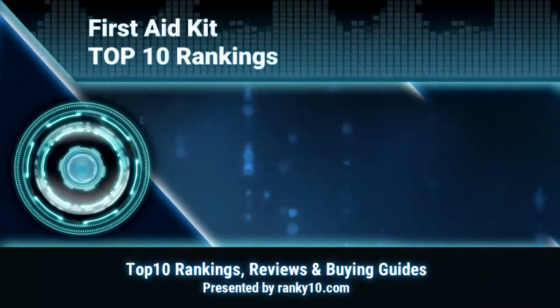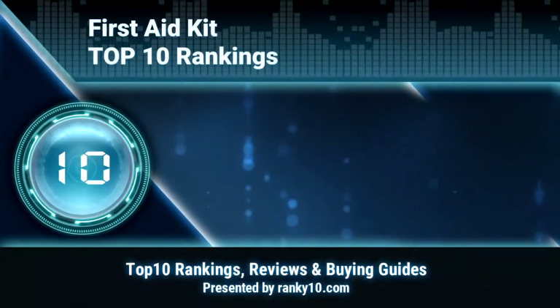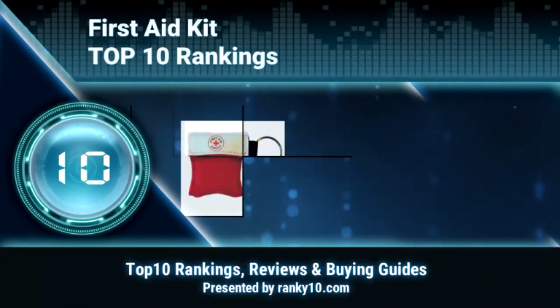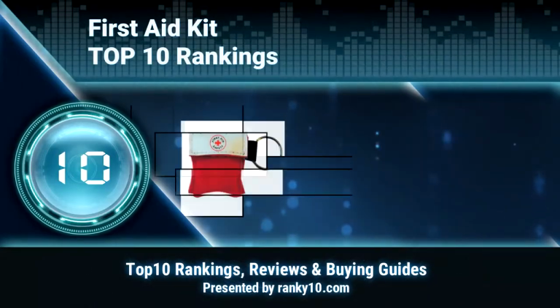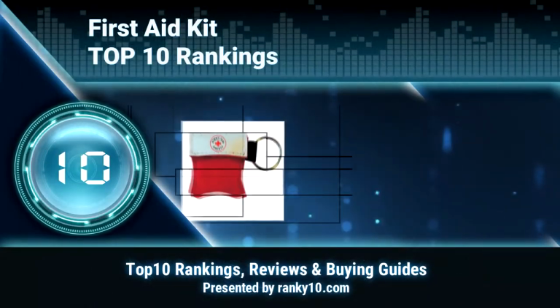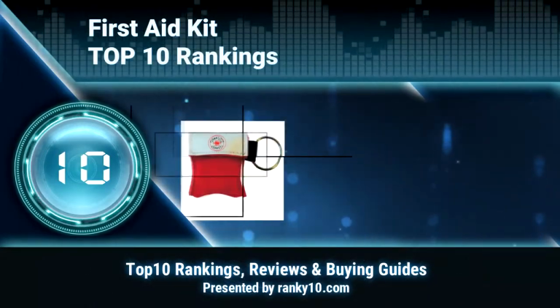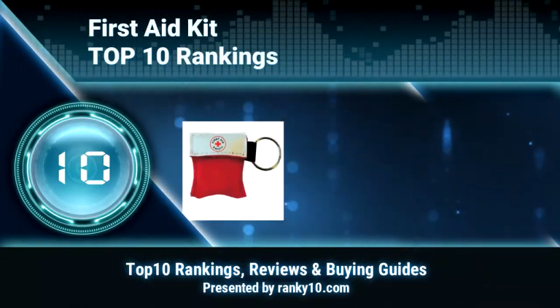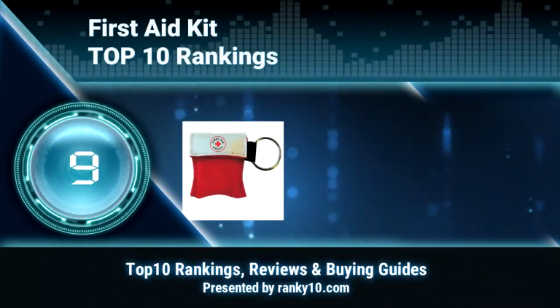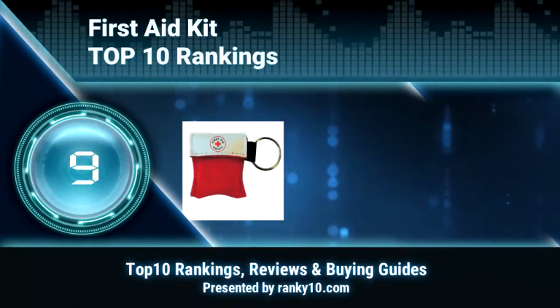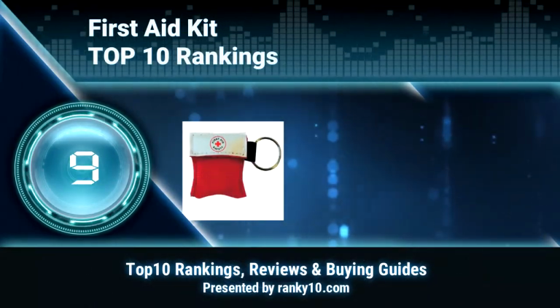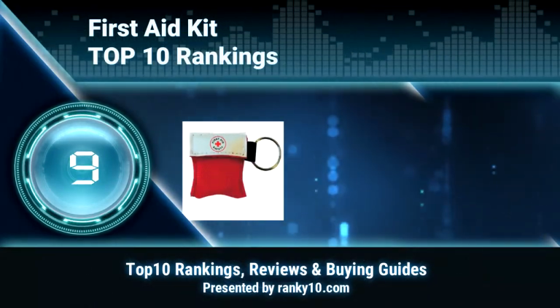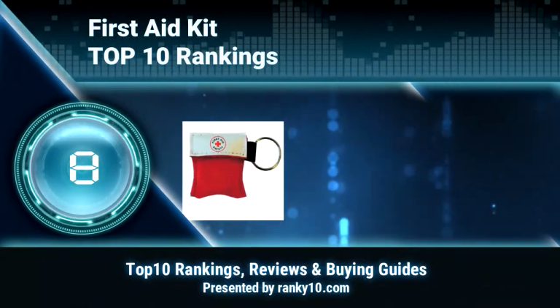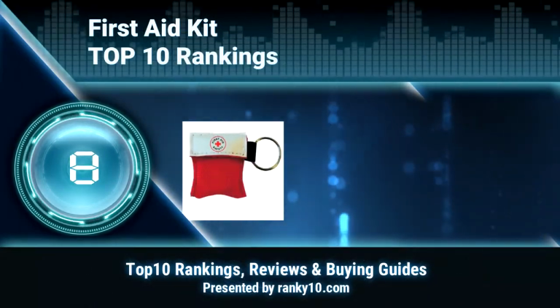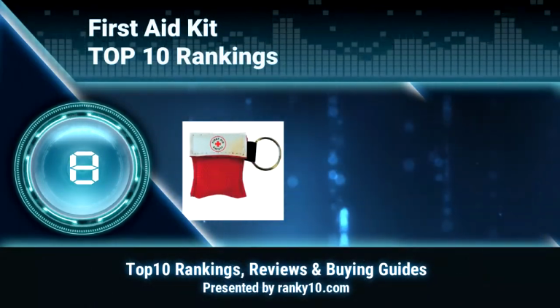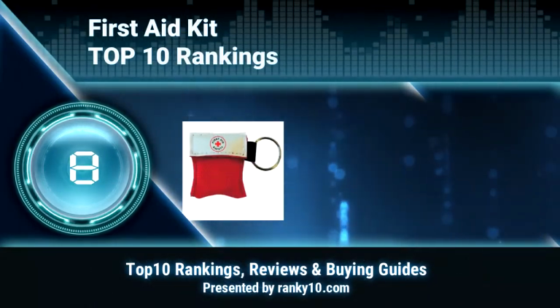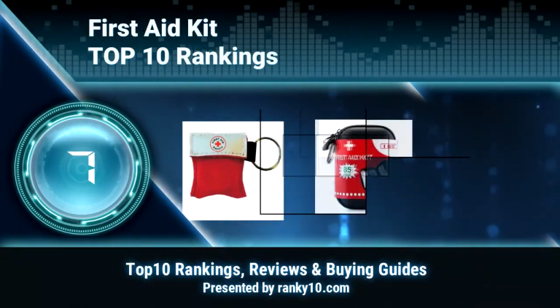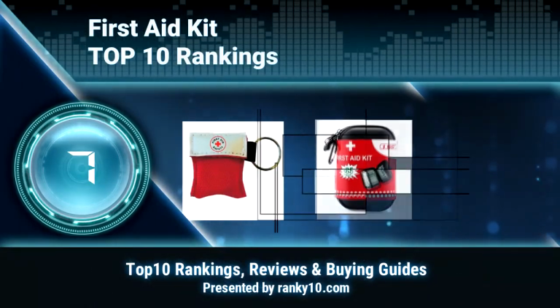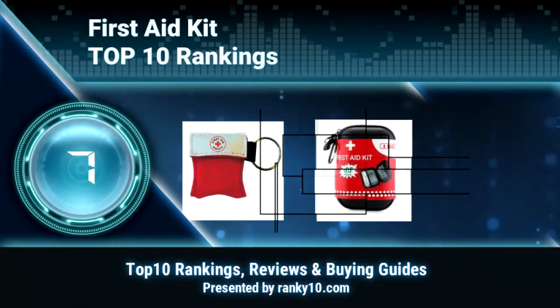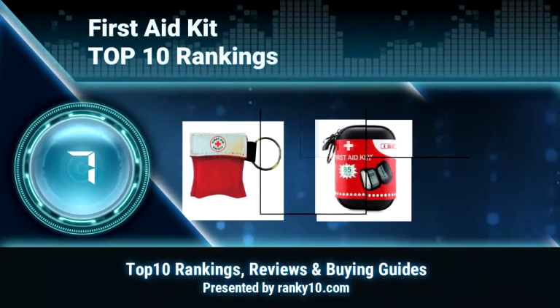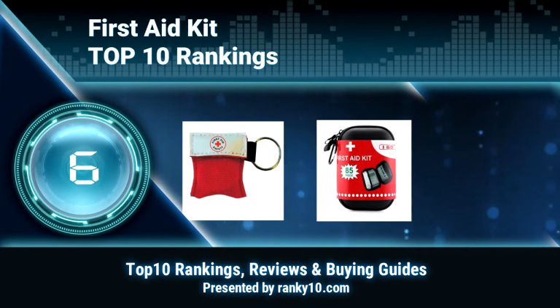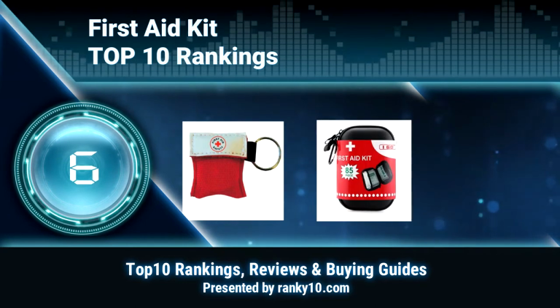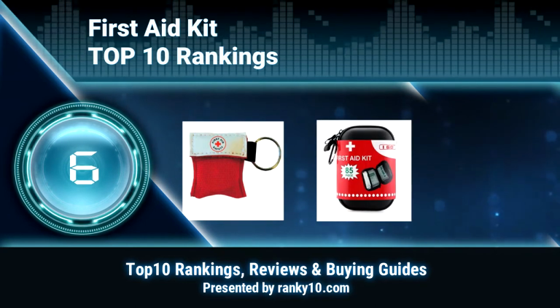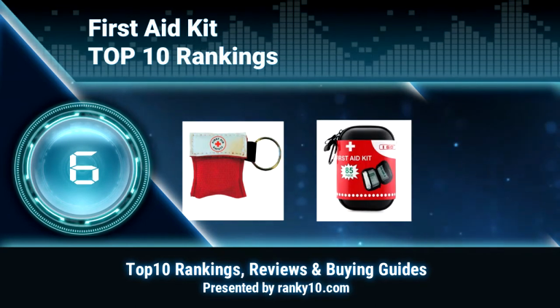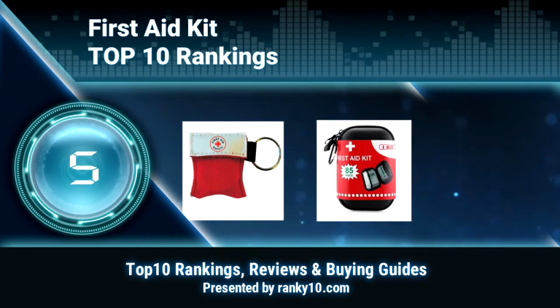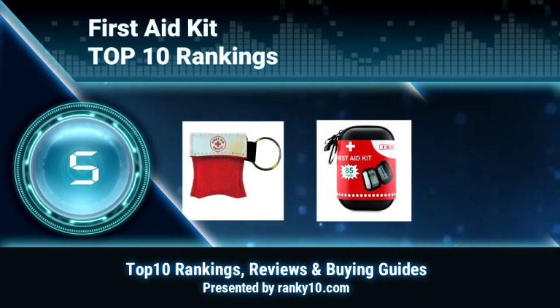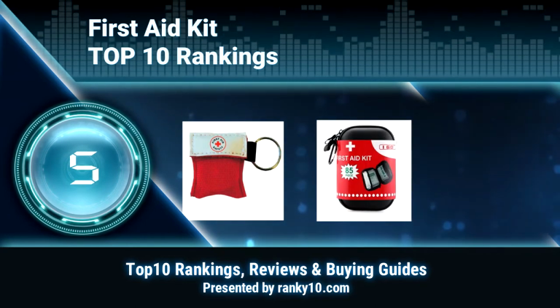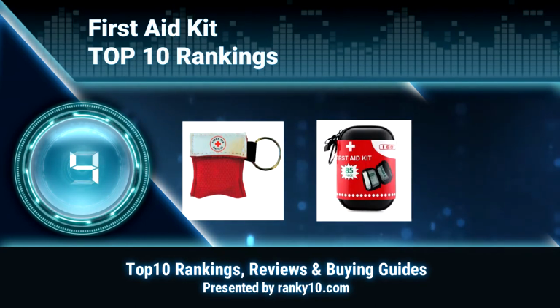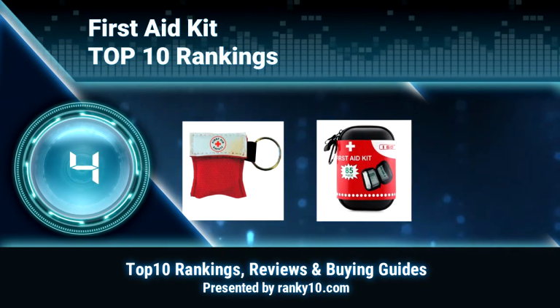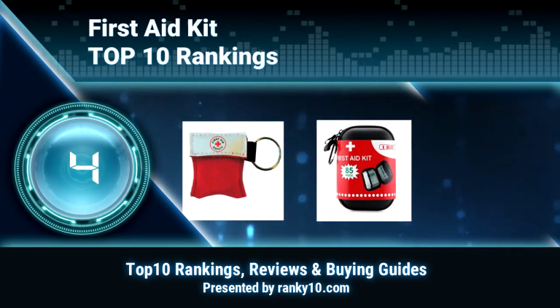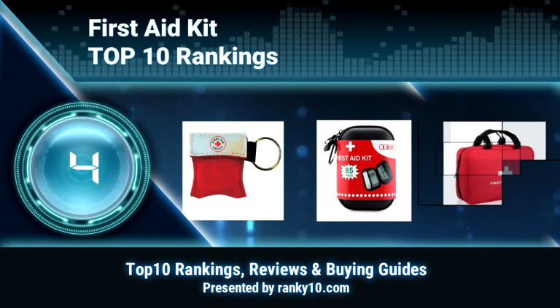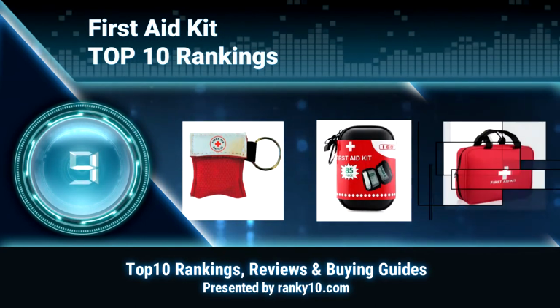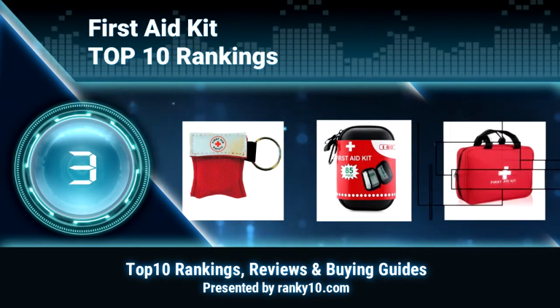Welcome to Ranky 10 Video Rankings. We announce the top 10 rankings of First Aid Kit. Let's get started.